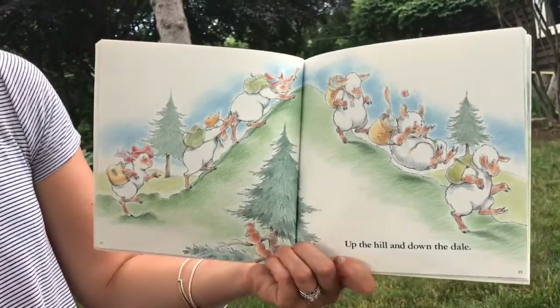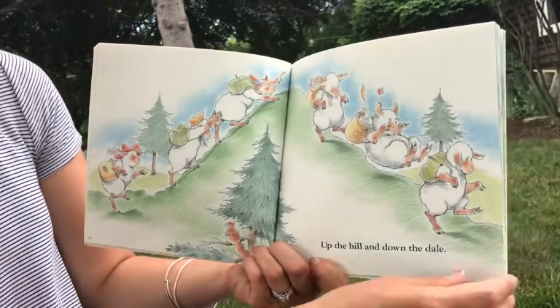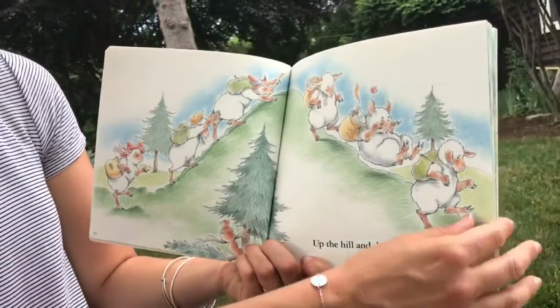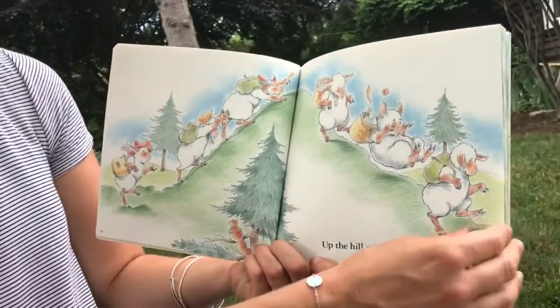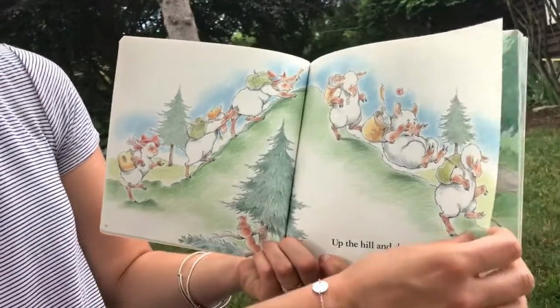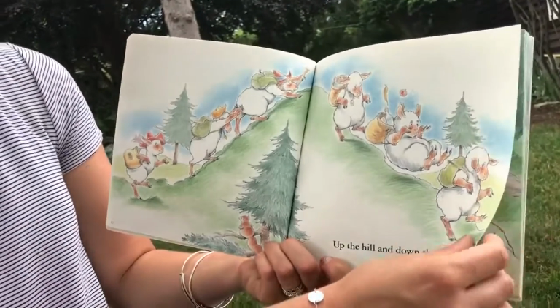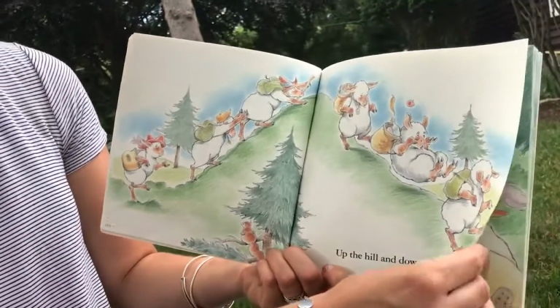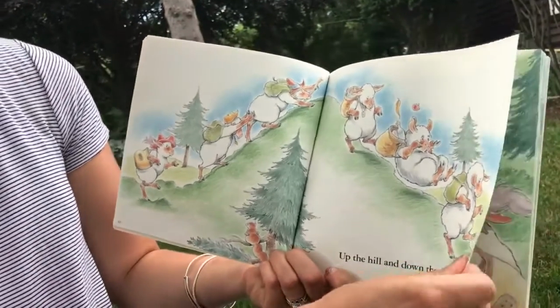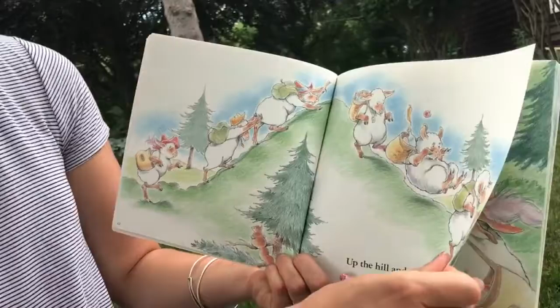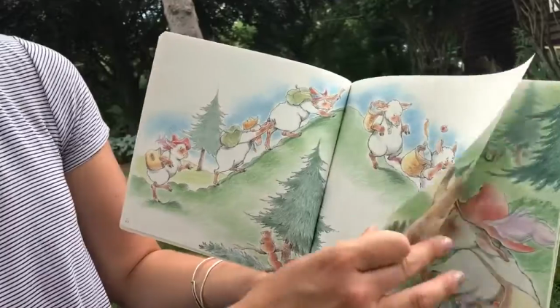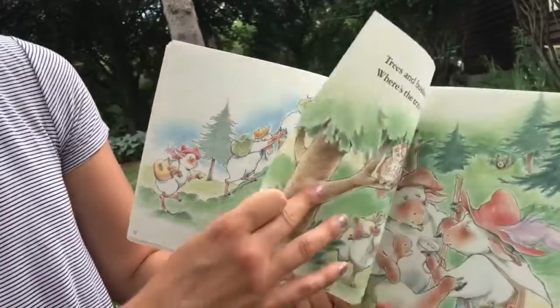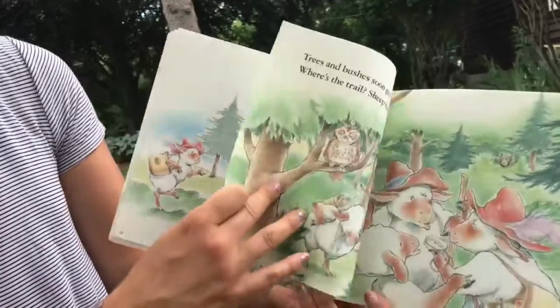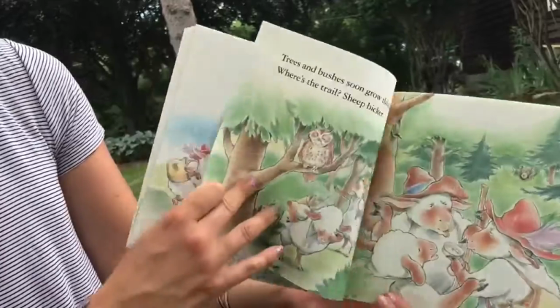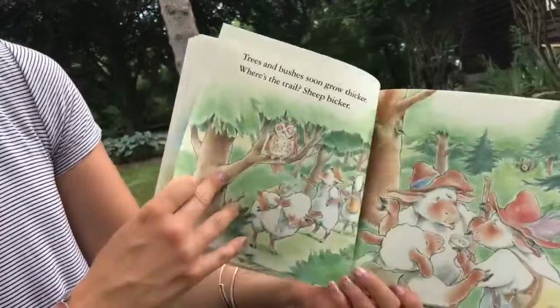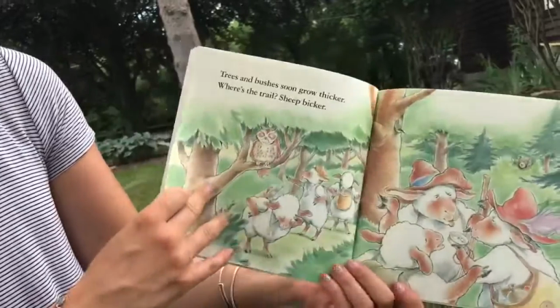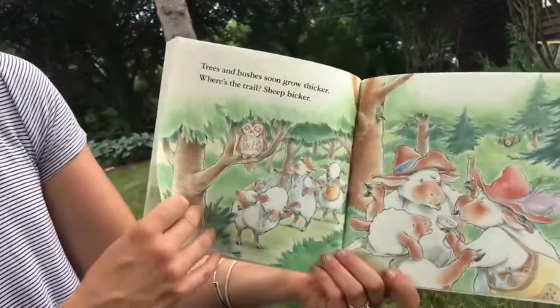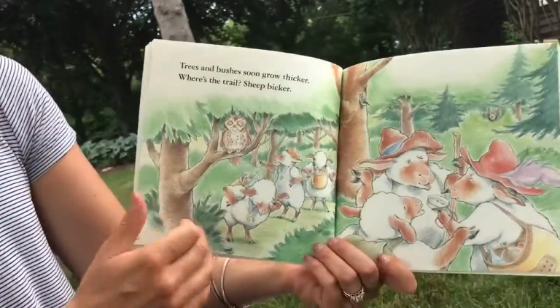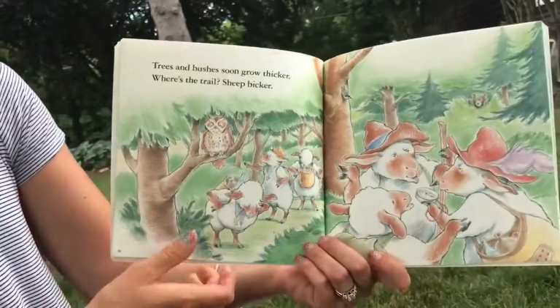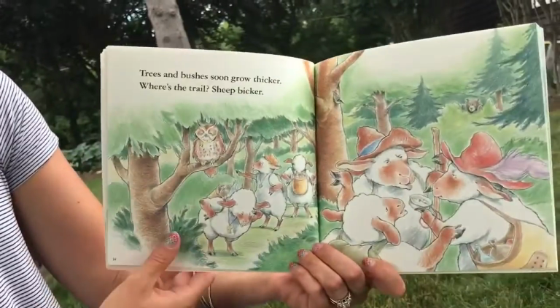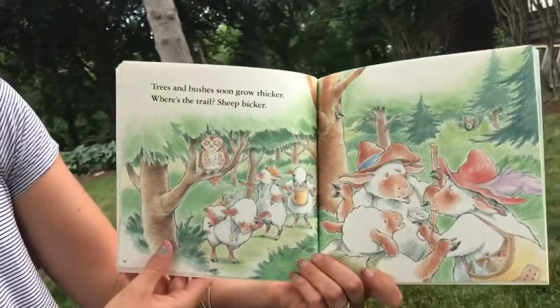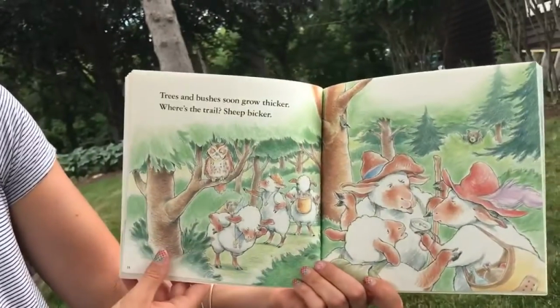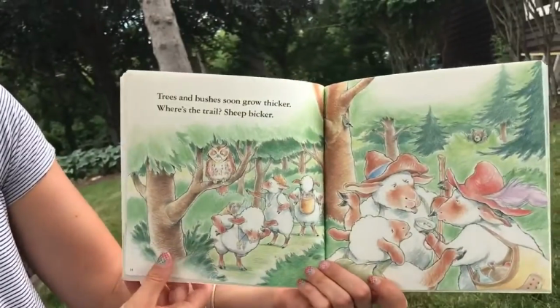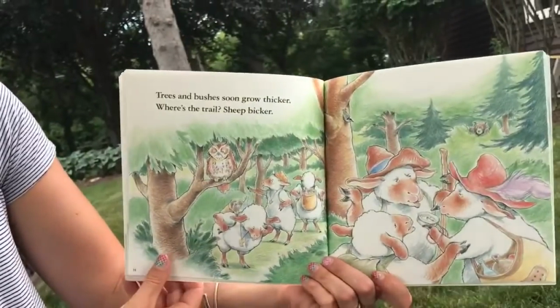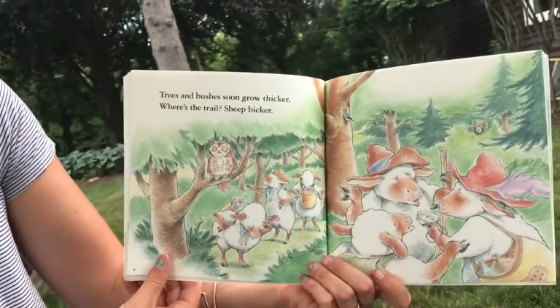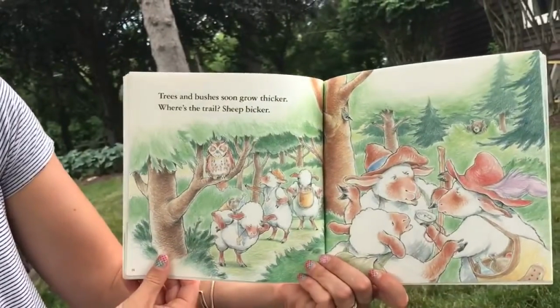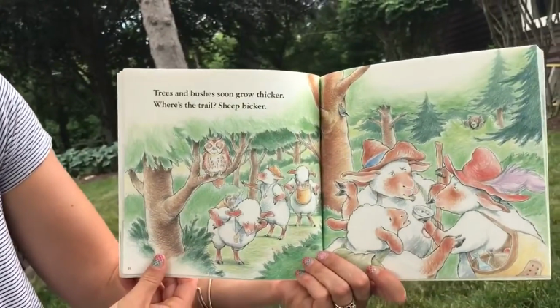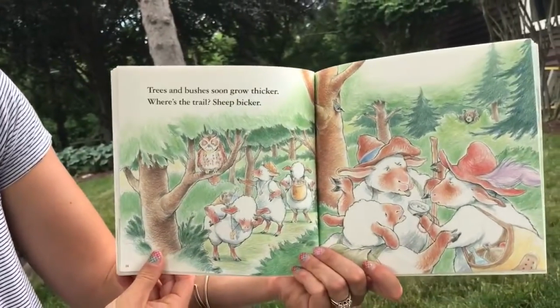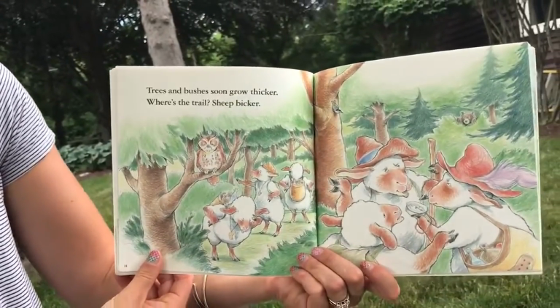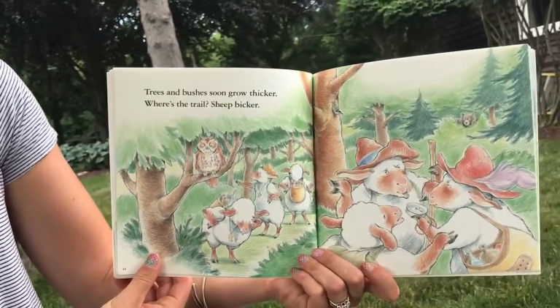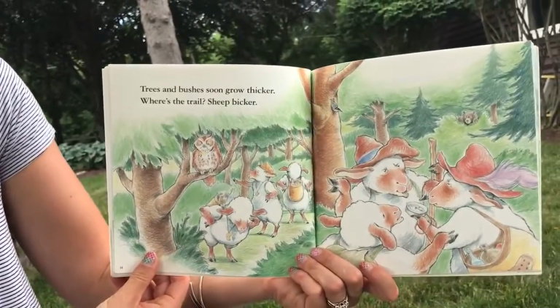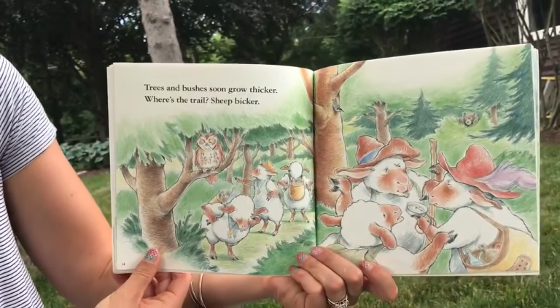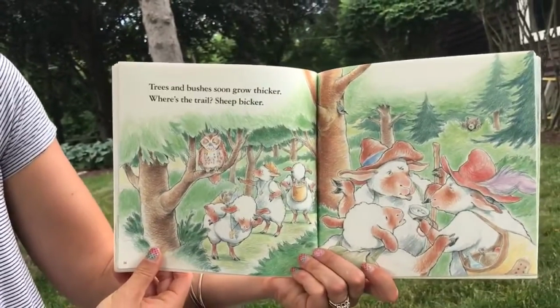This is a good rhyming book. It is a good rhyming book. I'm talking to Froggy.